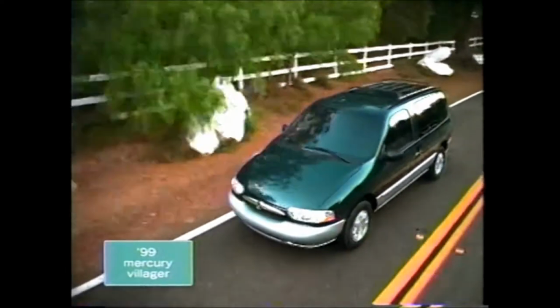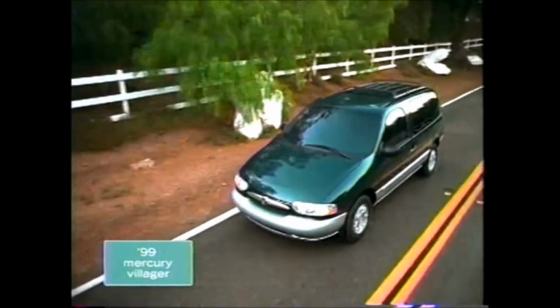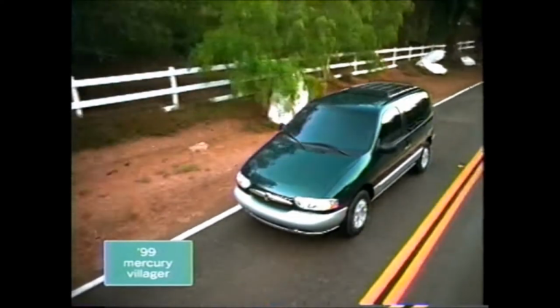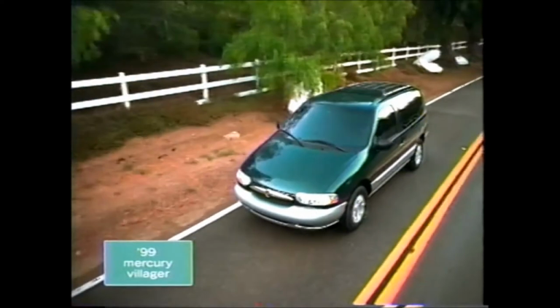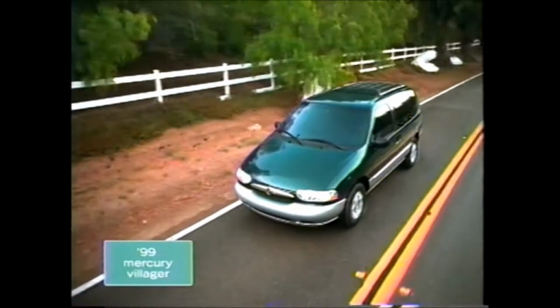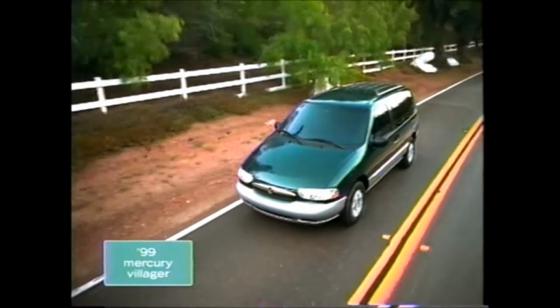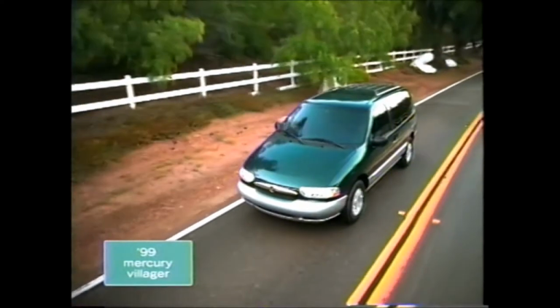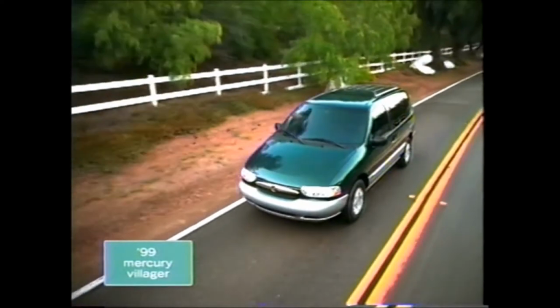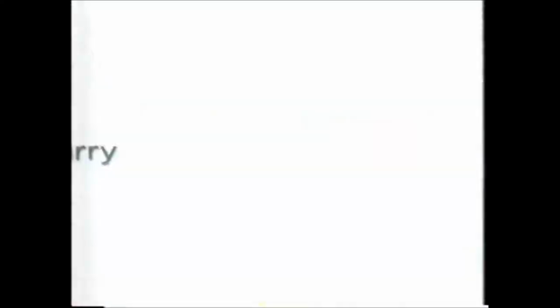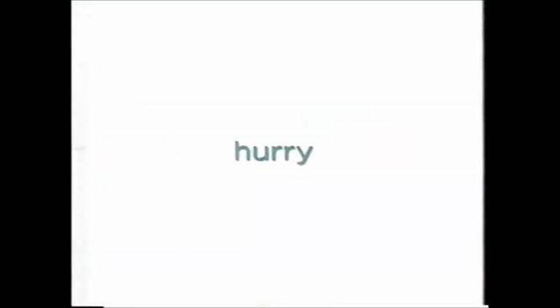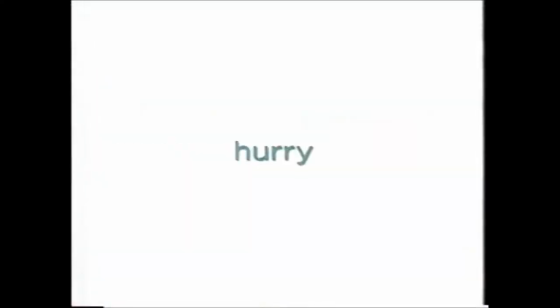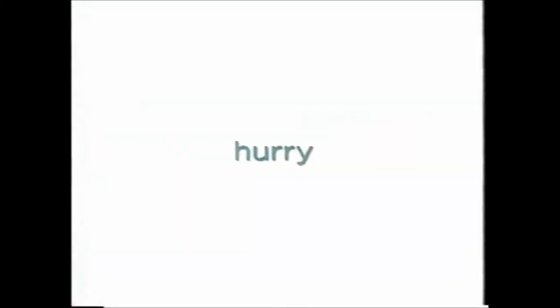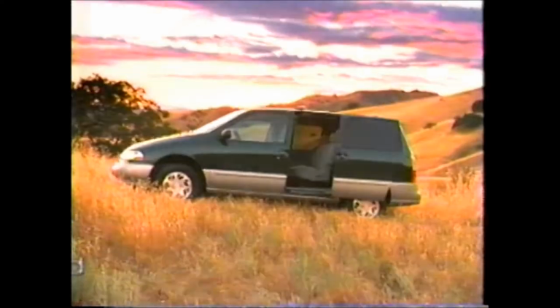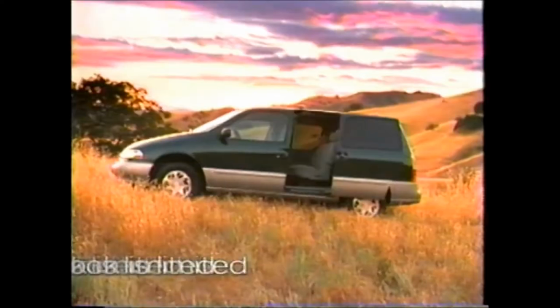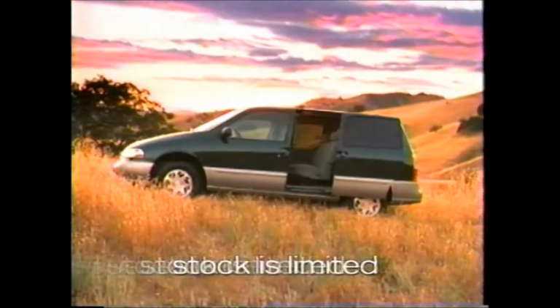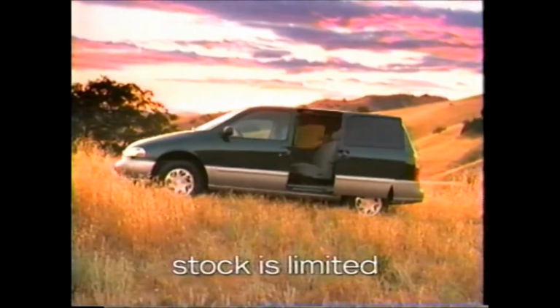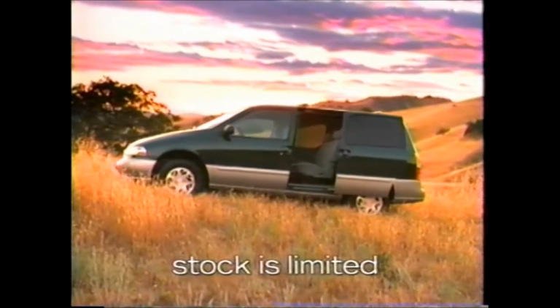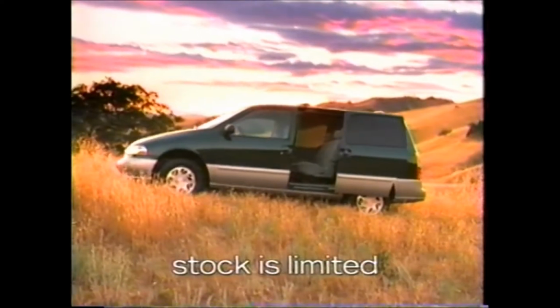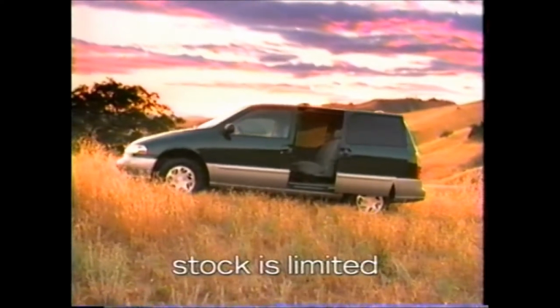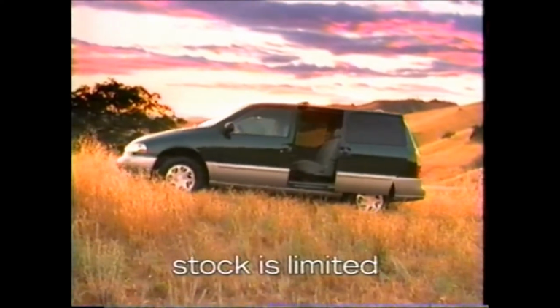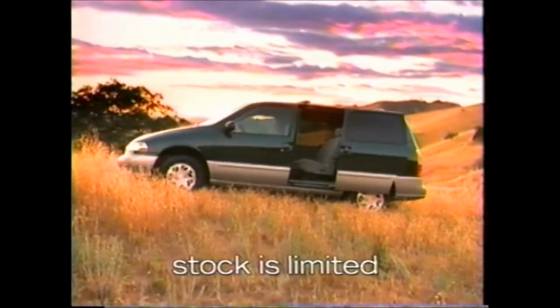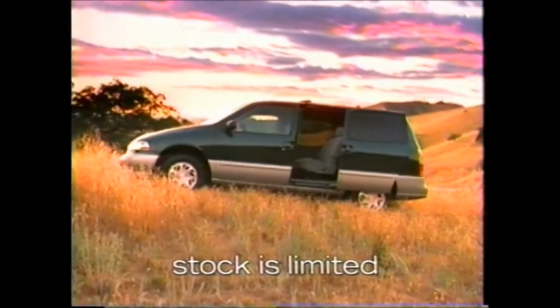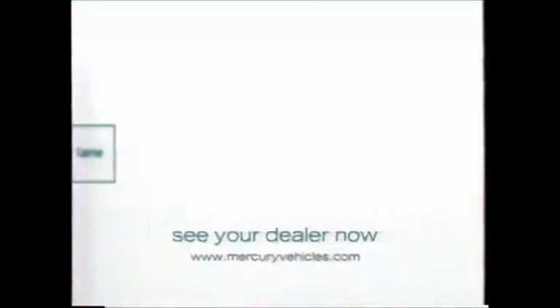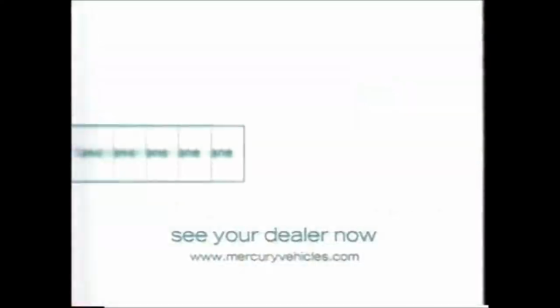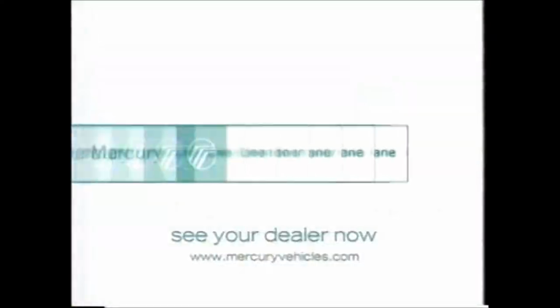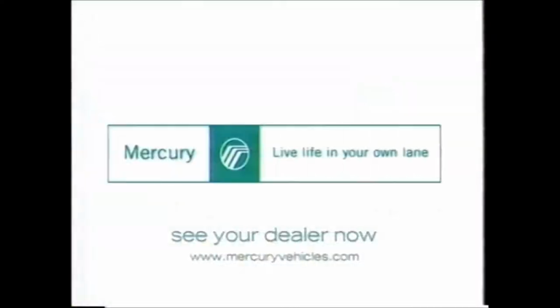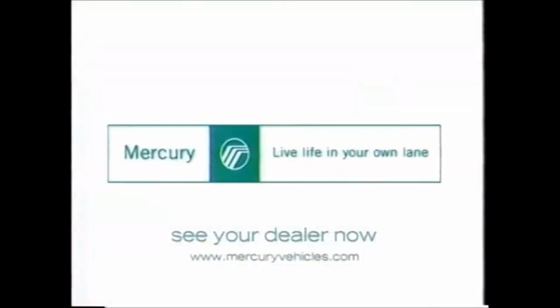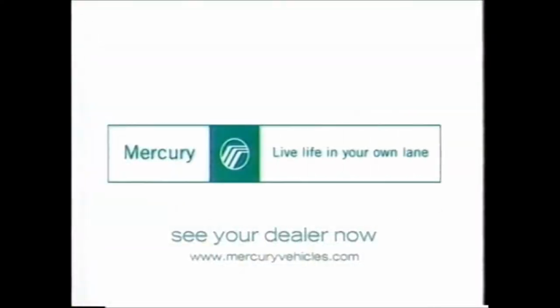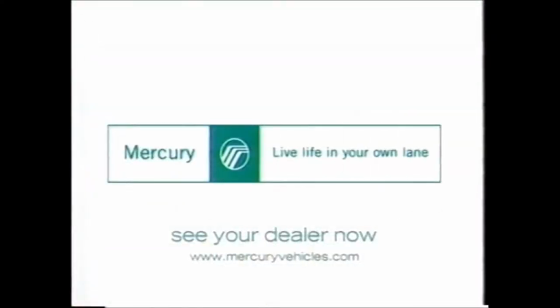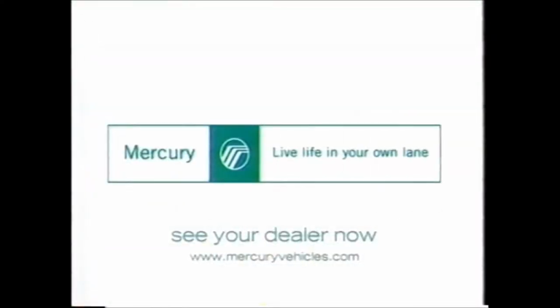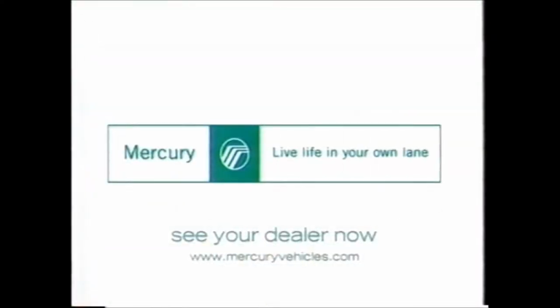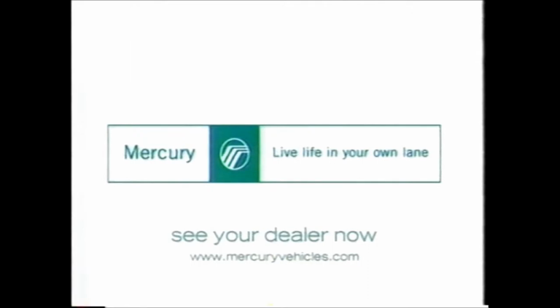1999 Mercury Villager. You only save like this once a year. See your Mercury dealer now.